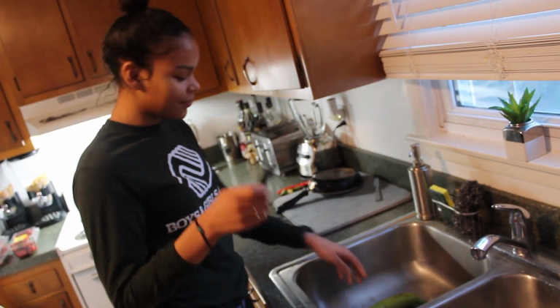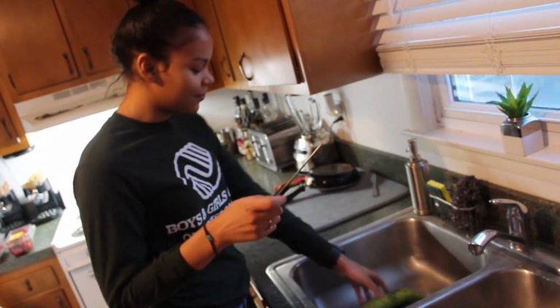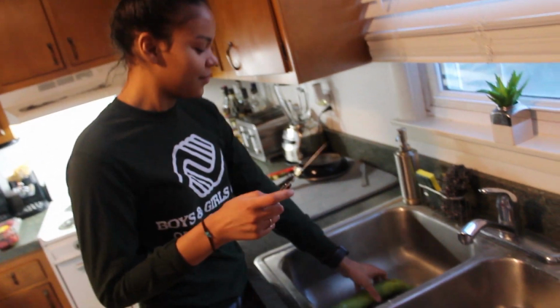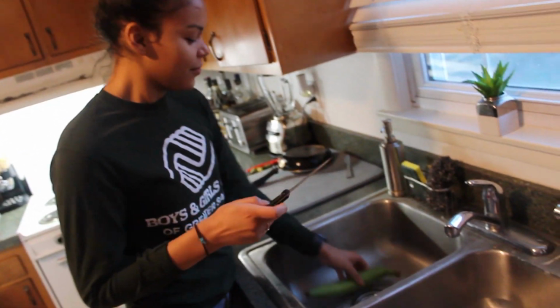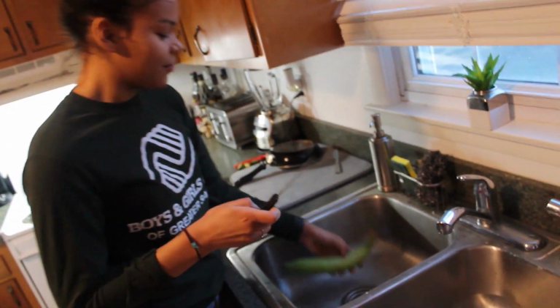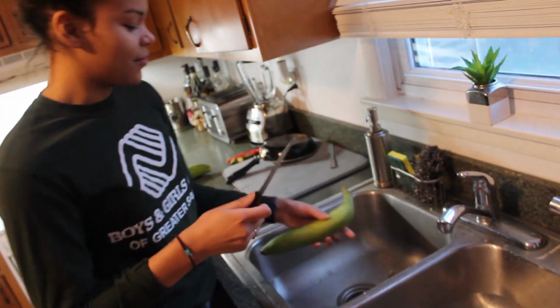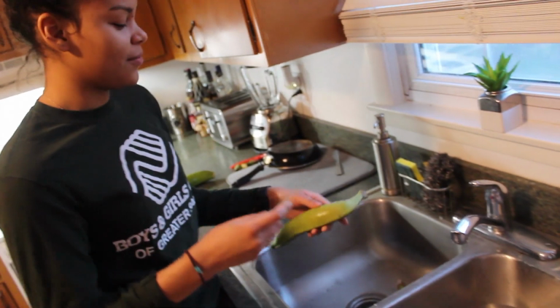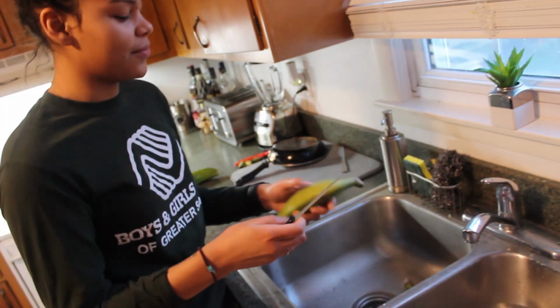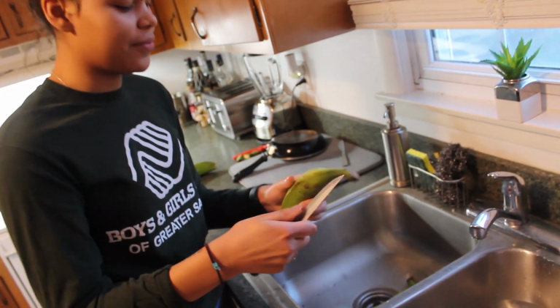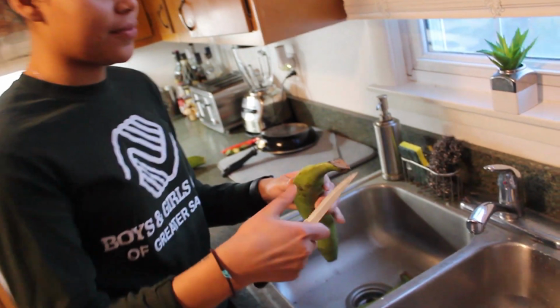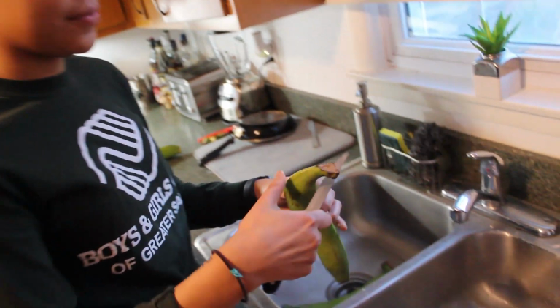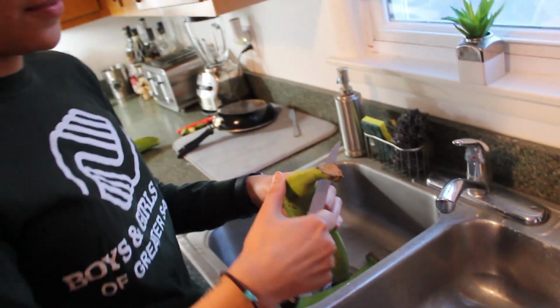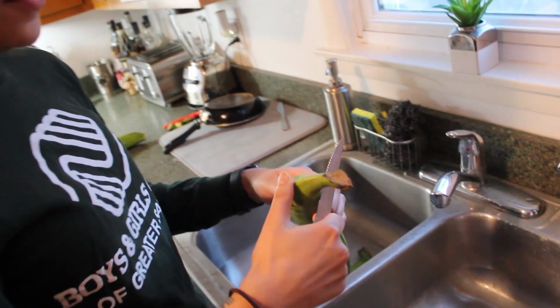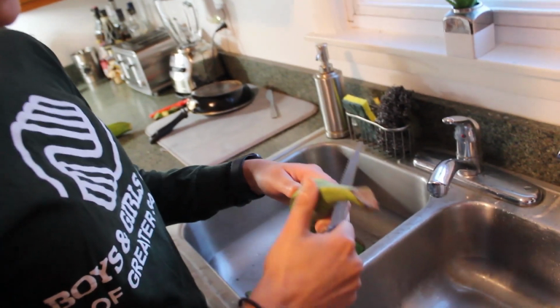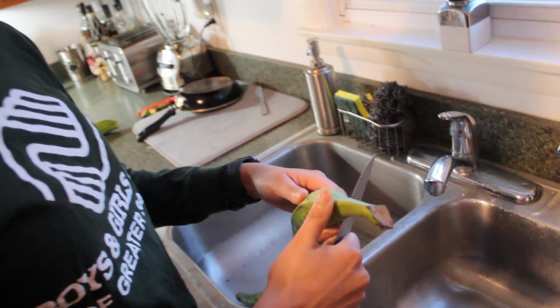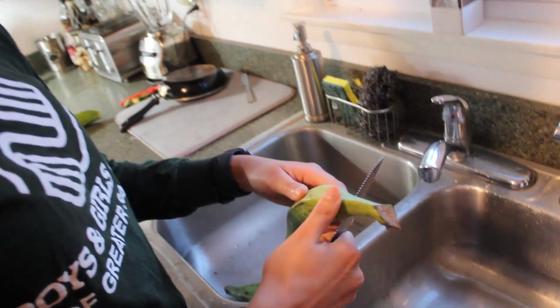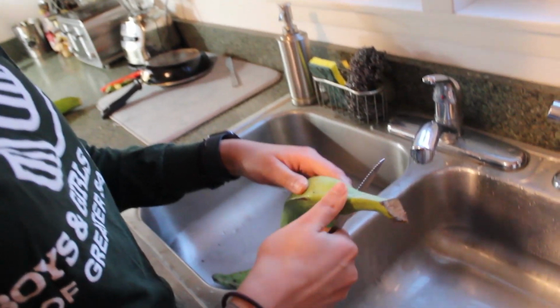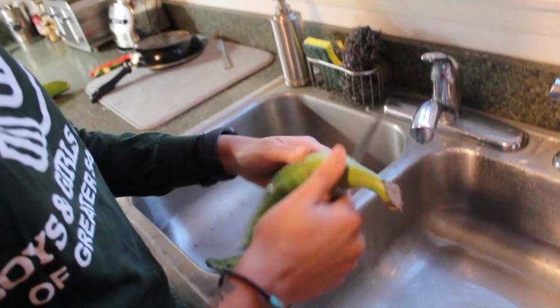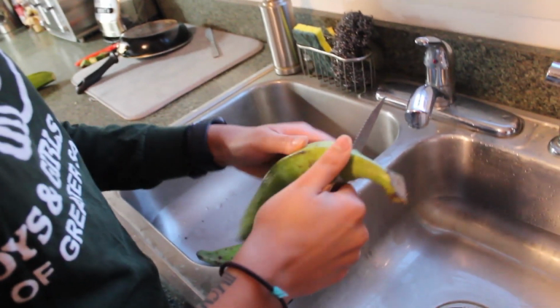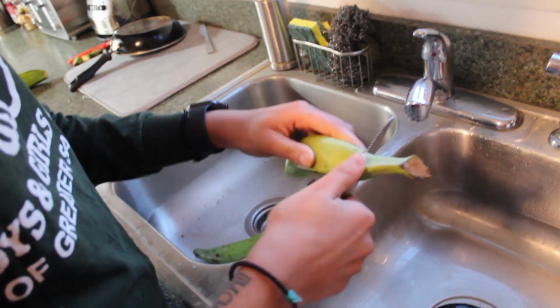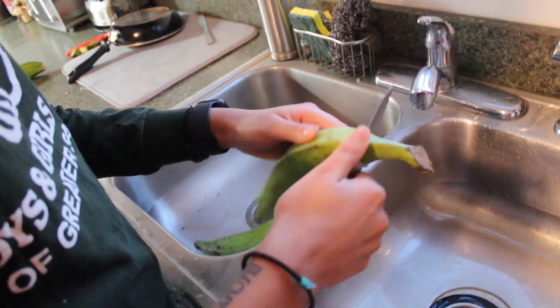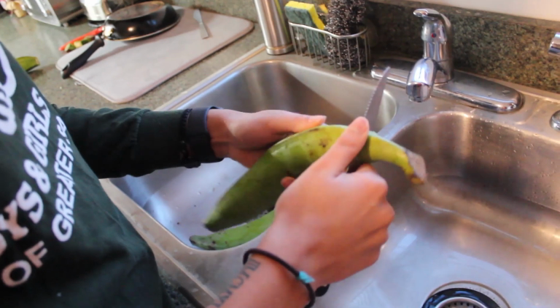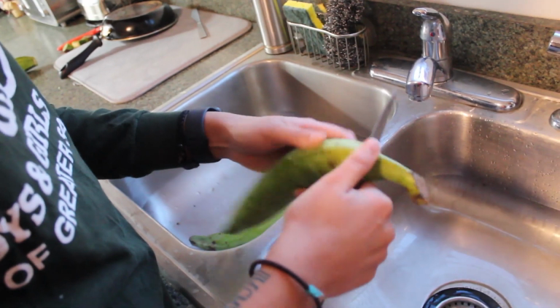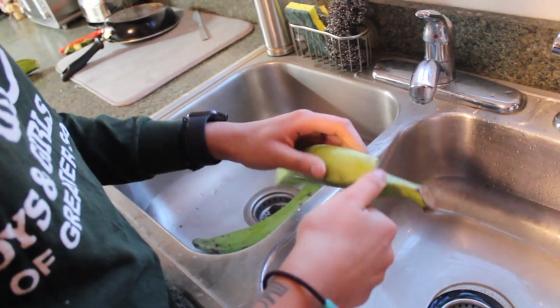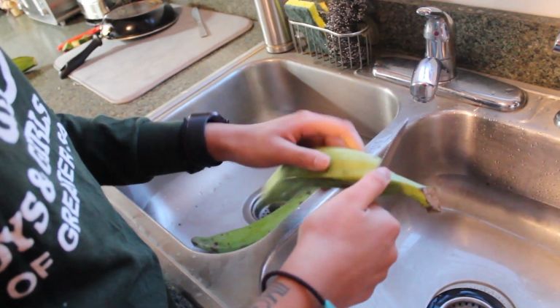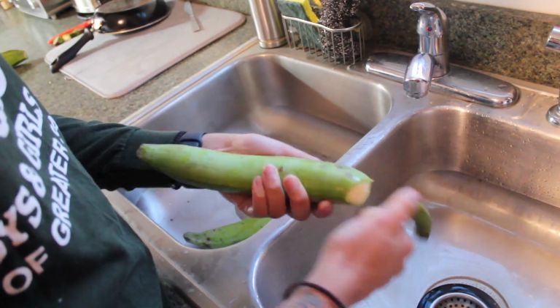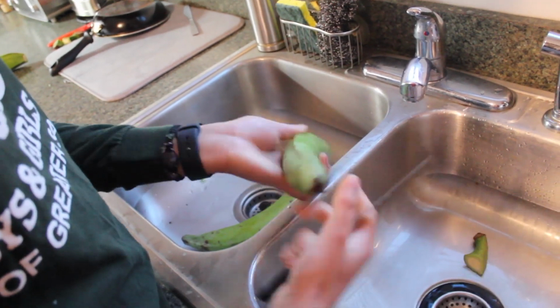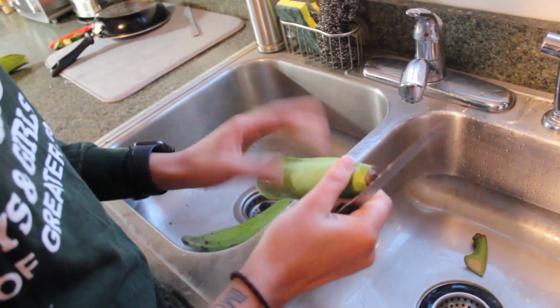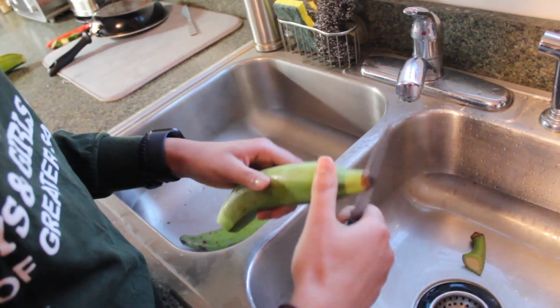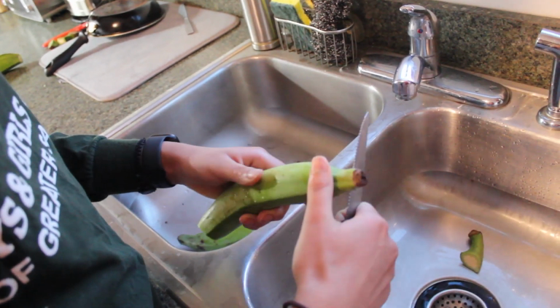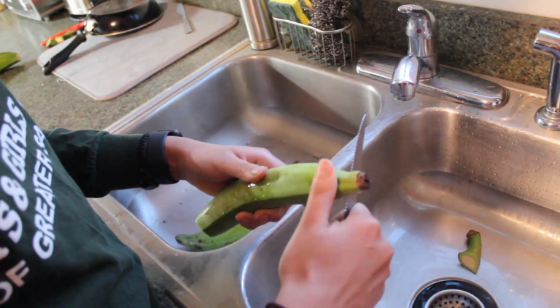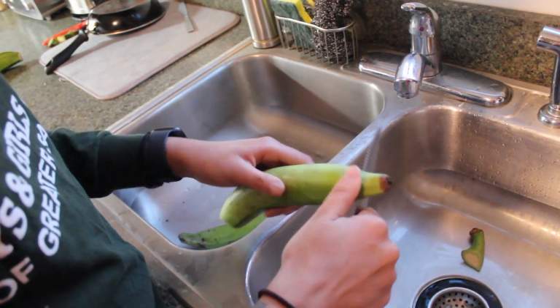Make sure that you have adult supervision while doing this, because you are going to be using a knife to cut the platanos, and it can be a little difficult.